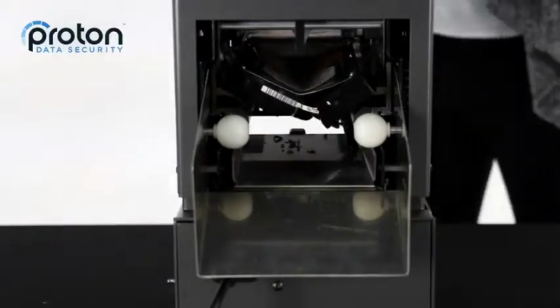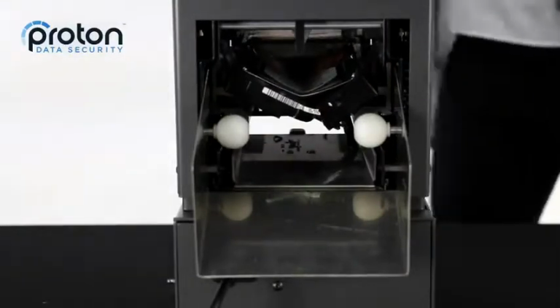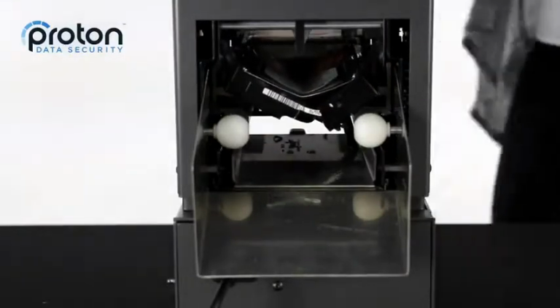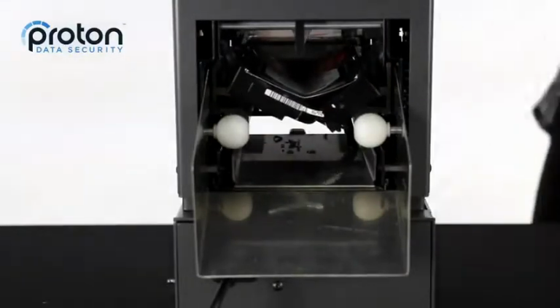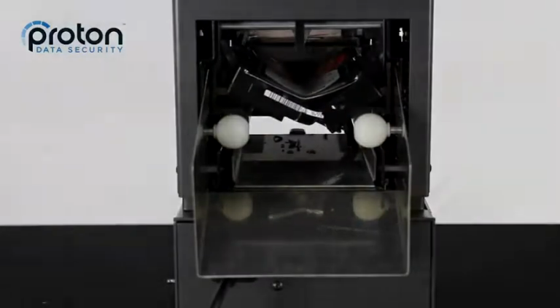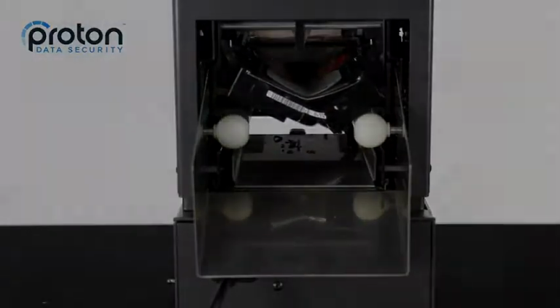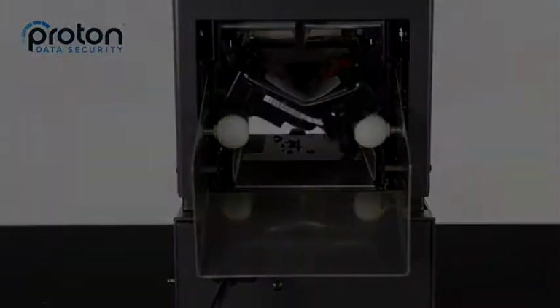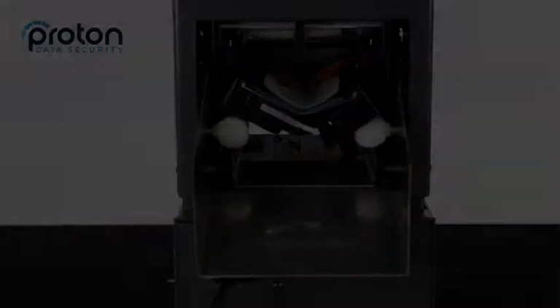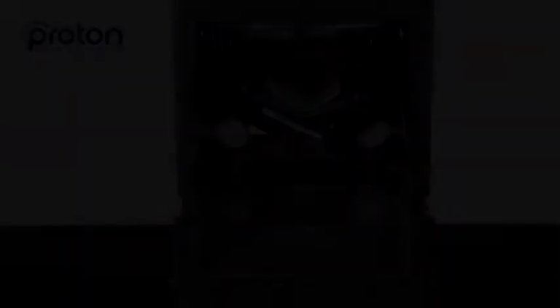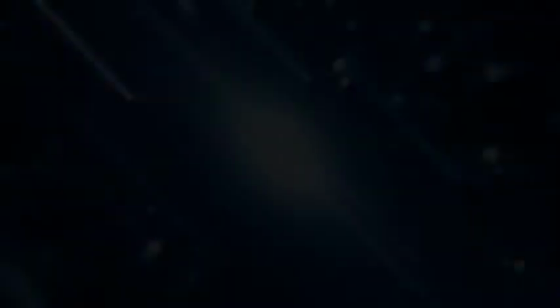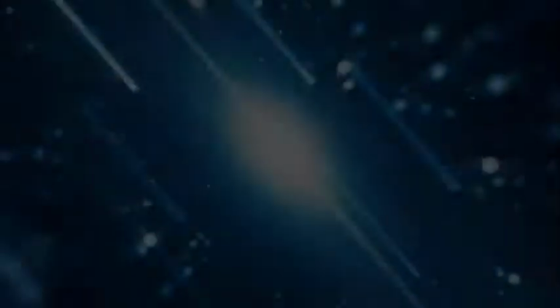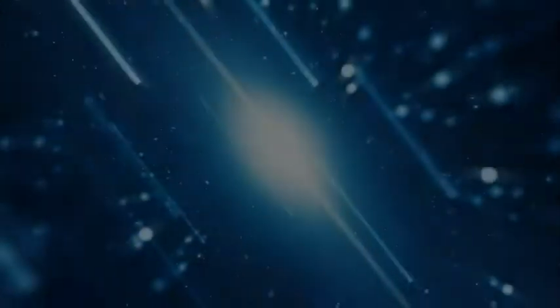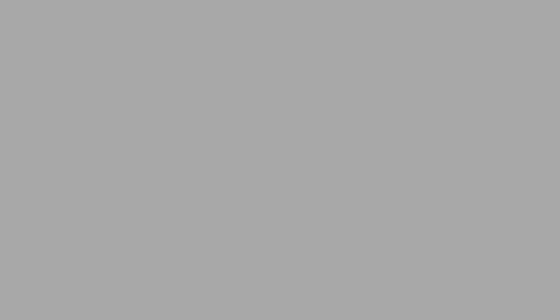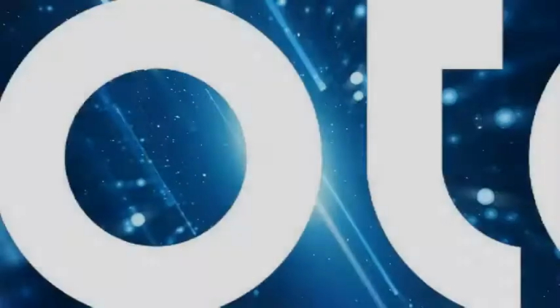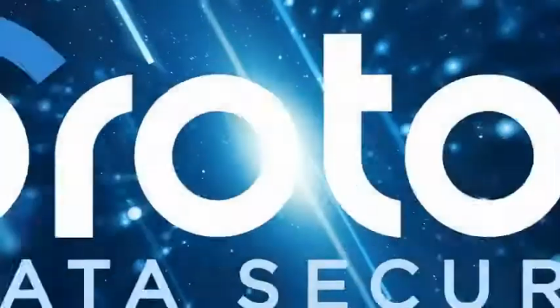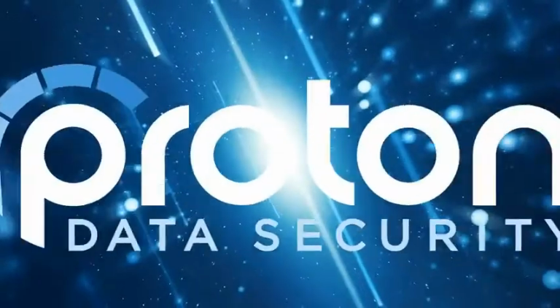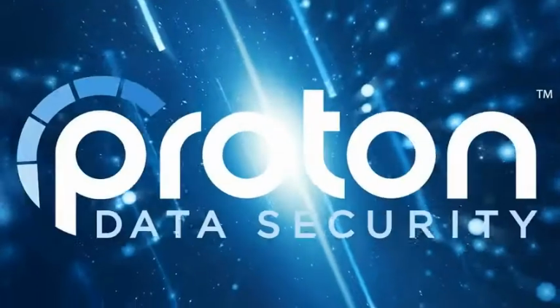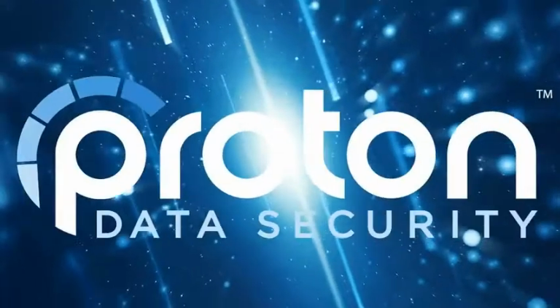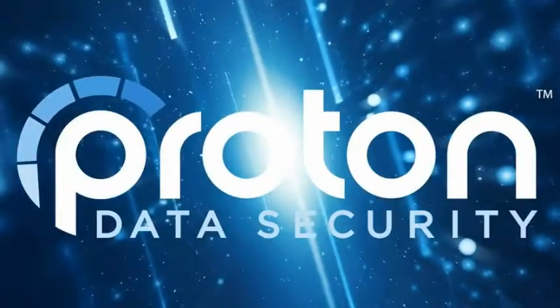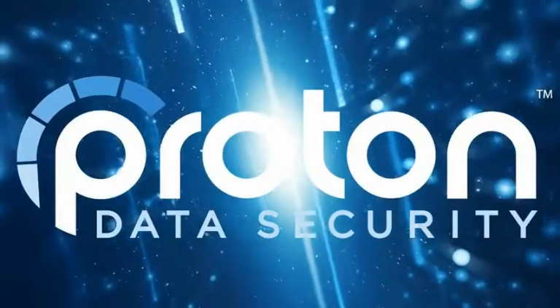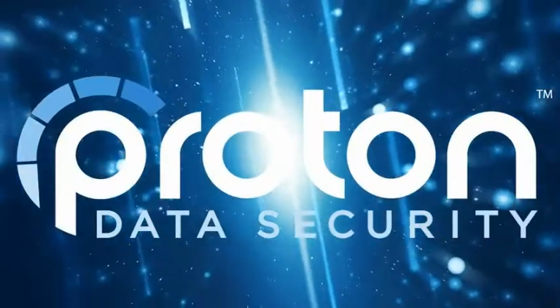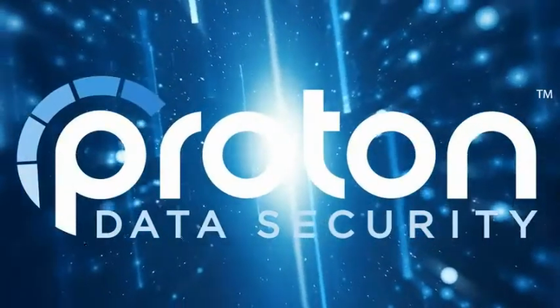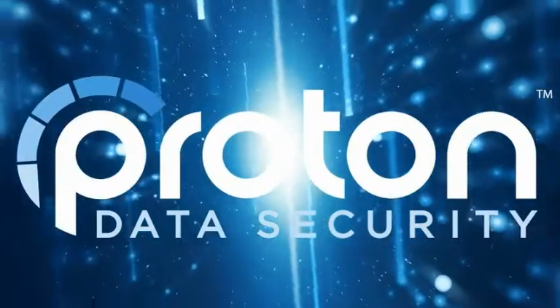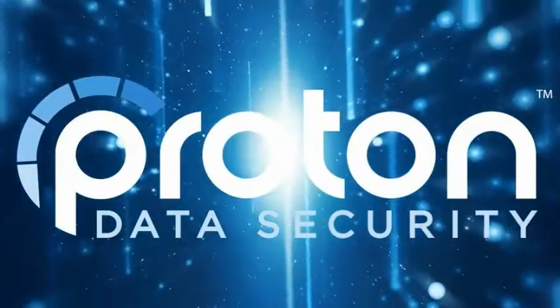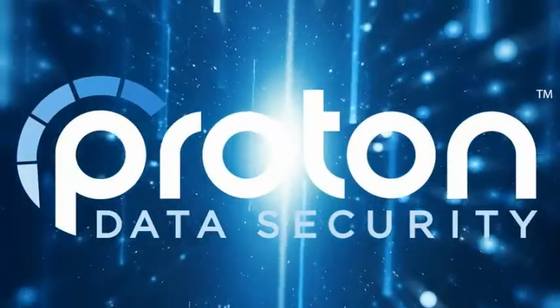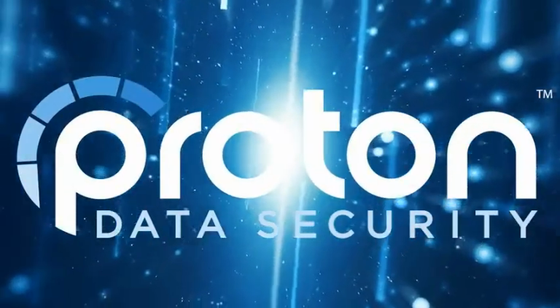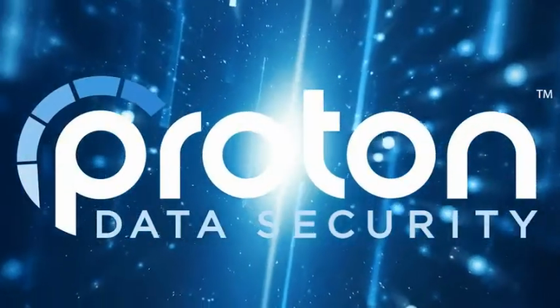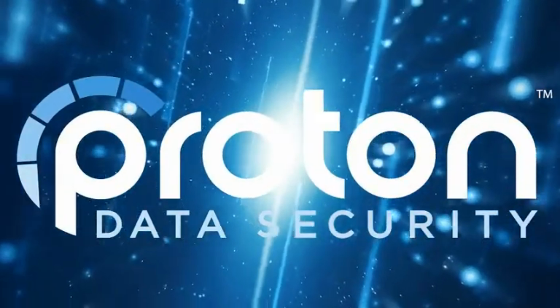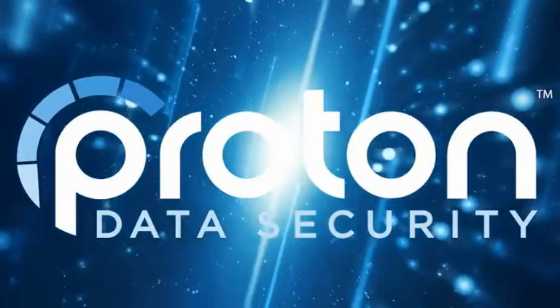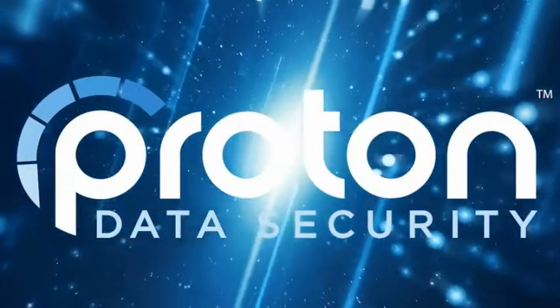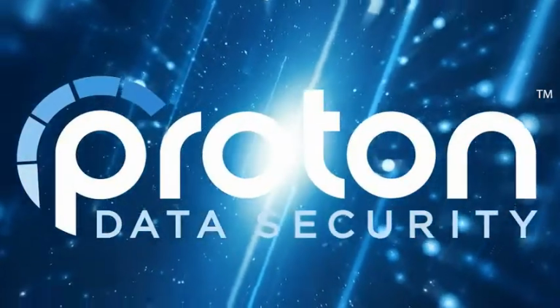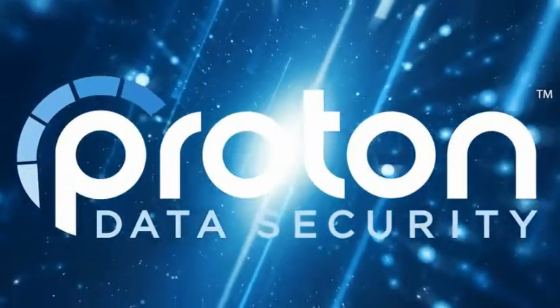The Auto Loader is available at our website at ProtonData.com. Thank you for watching.